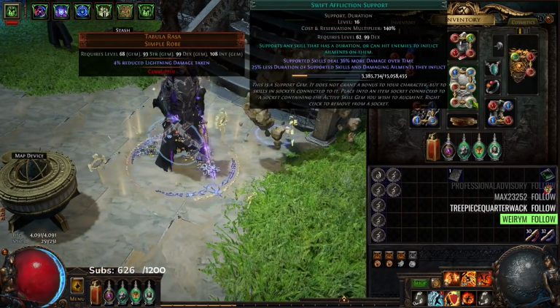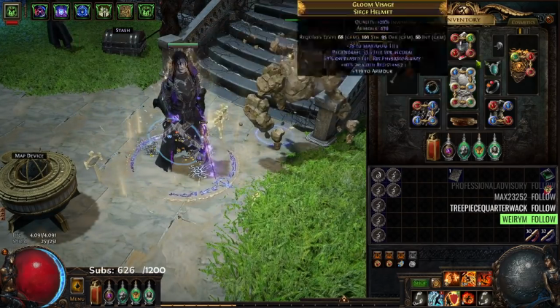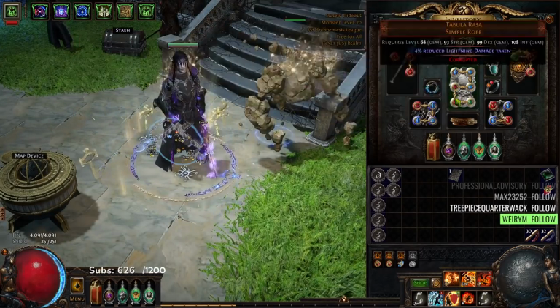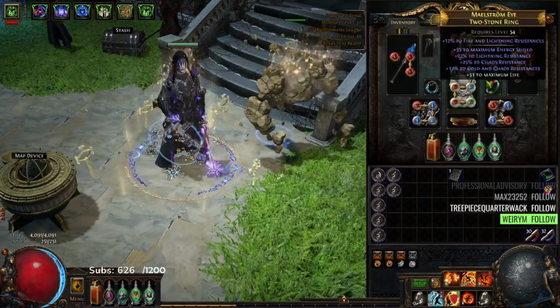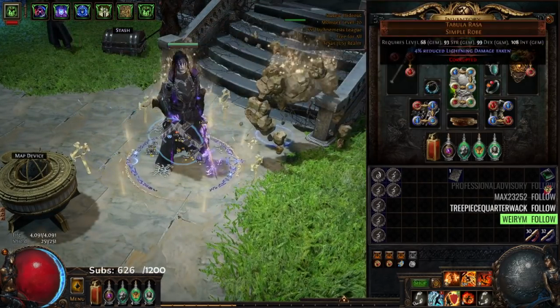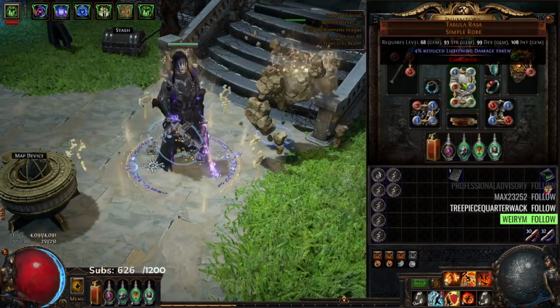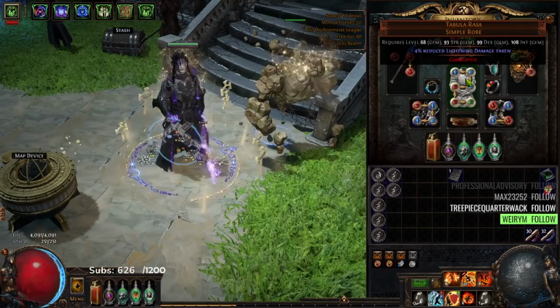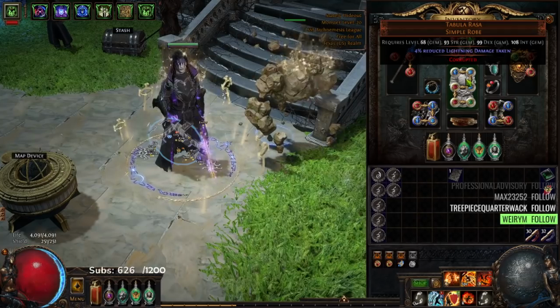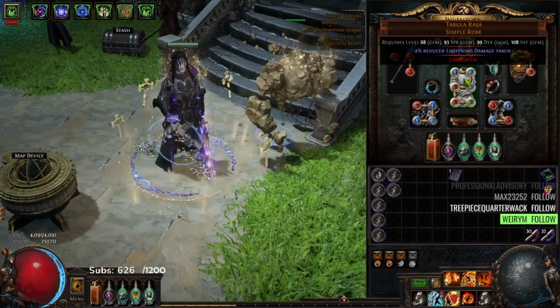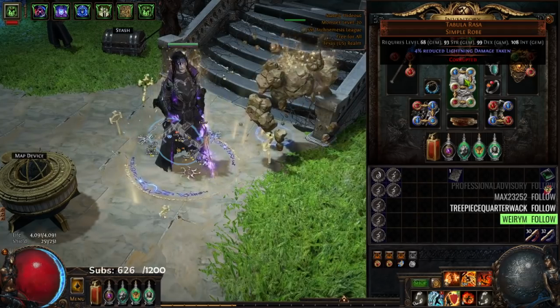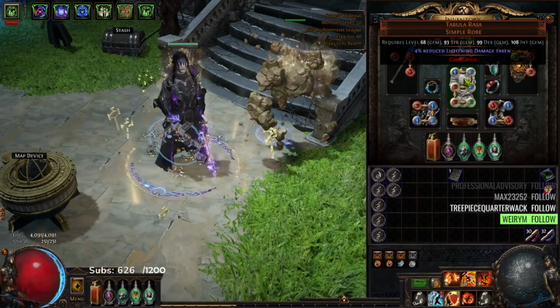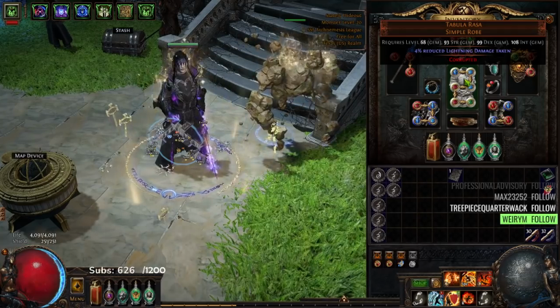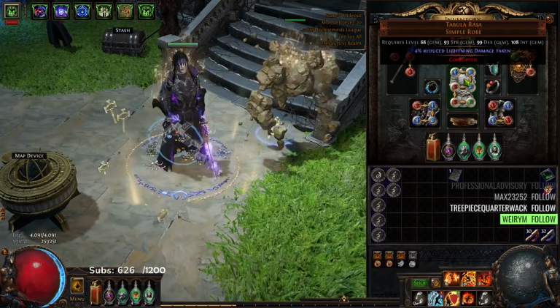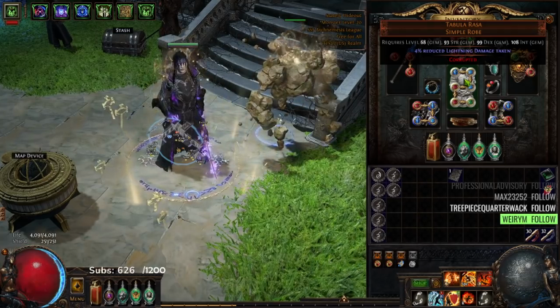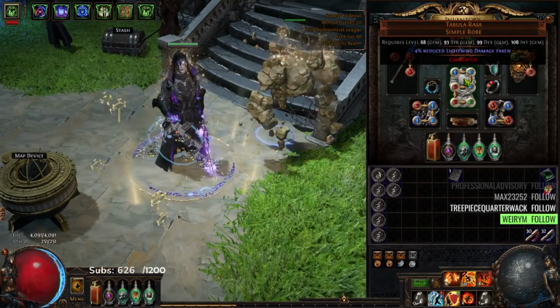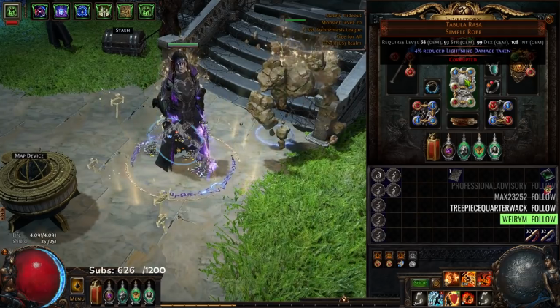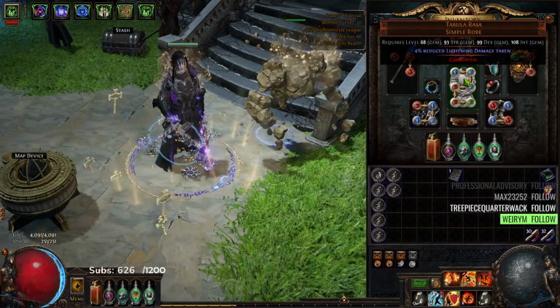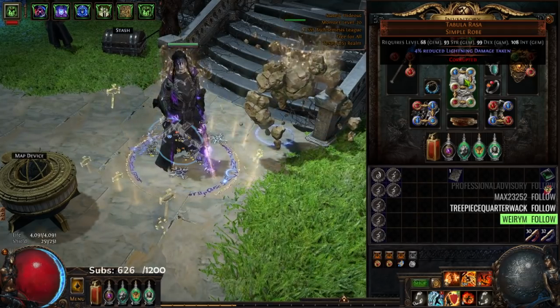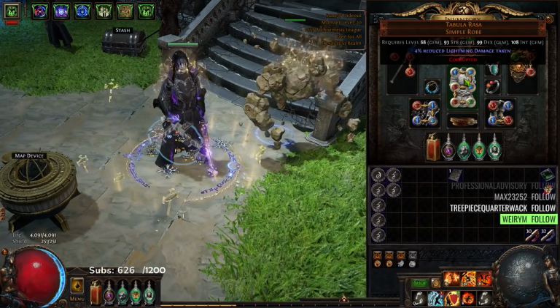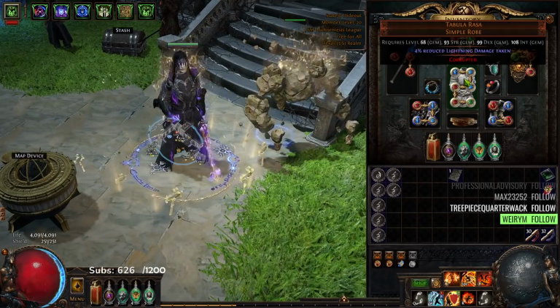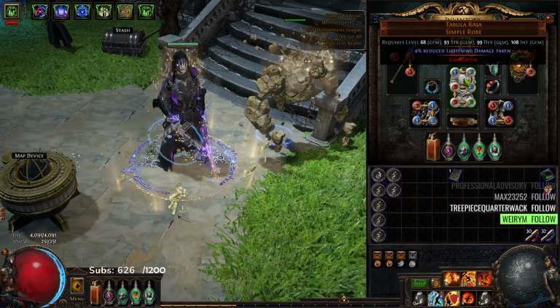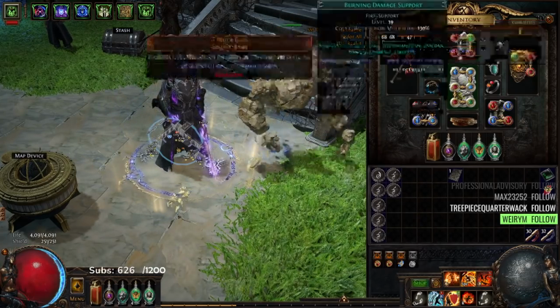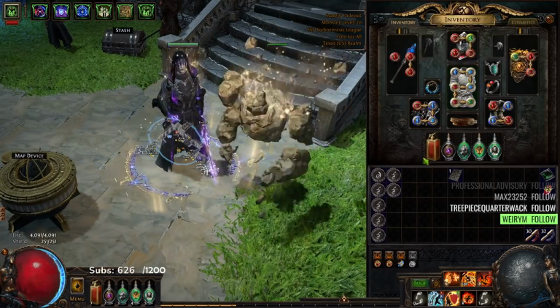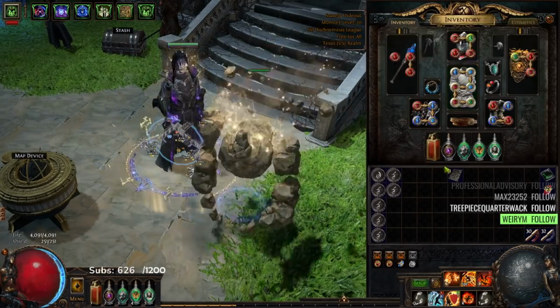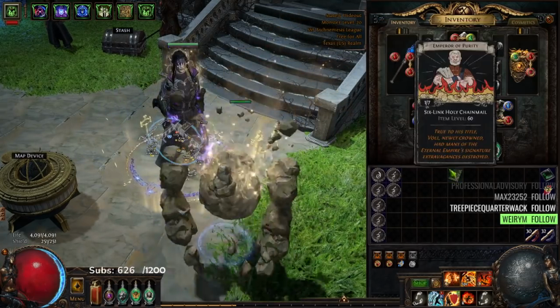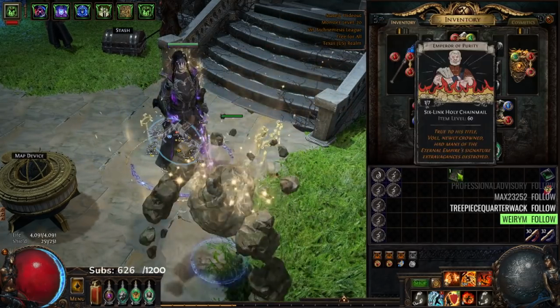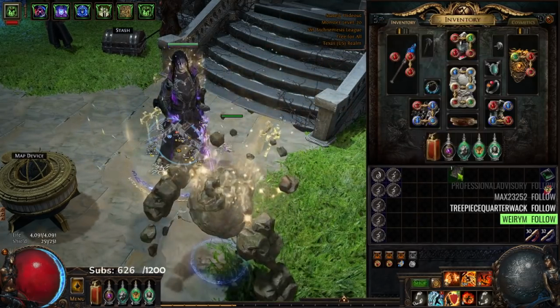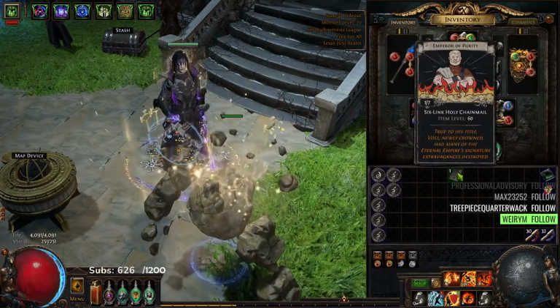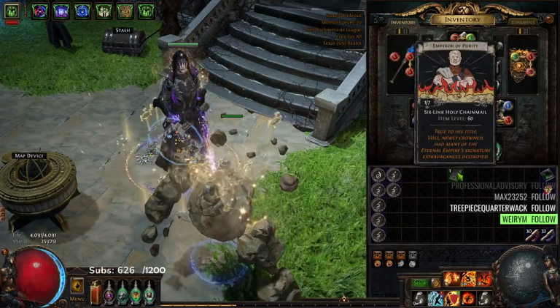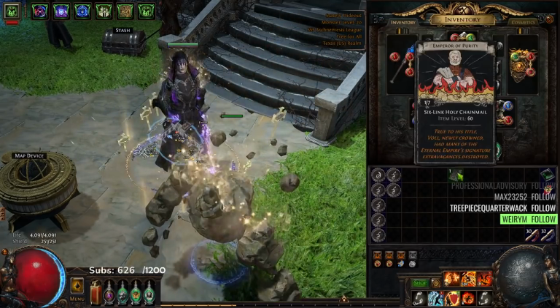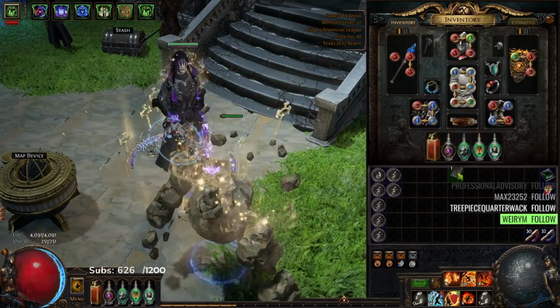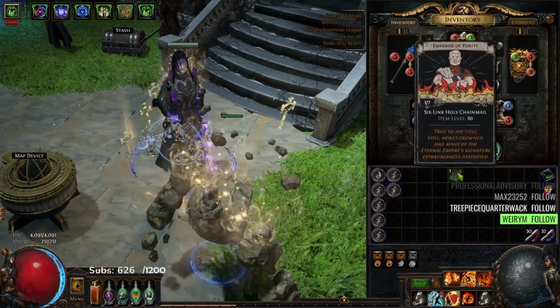For my links, we've got RF with Pinnacle AoE, Elemental Focus, Burning Damage, Life Tap, Swift Affliction. This Tabula dropped off of an arc nemesis mob while I was trying to farm div cards for the Emperor of Purity.